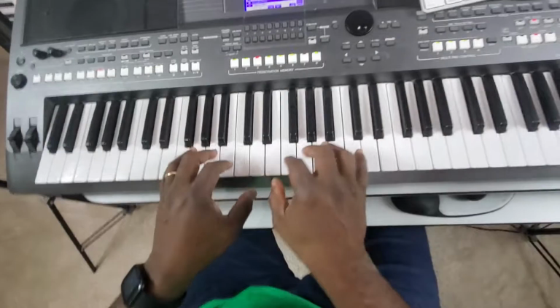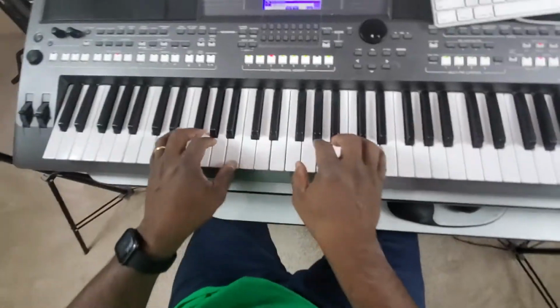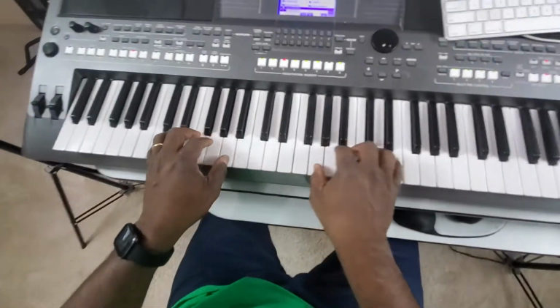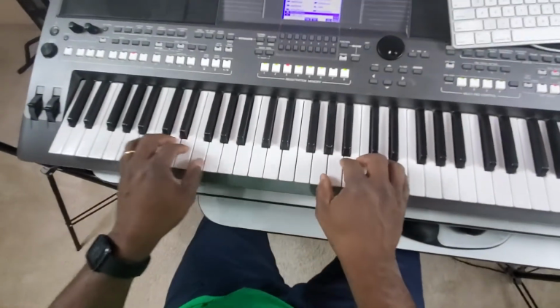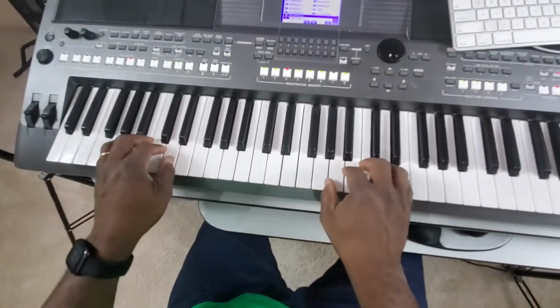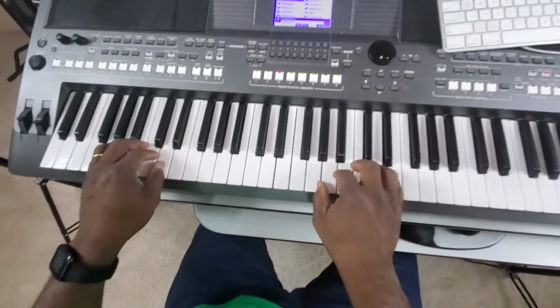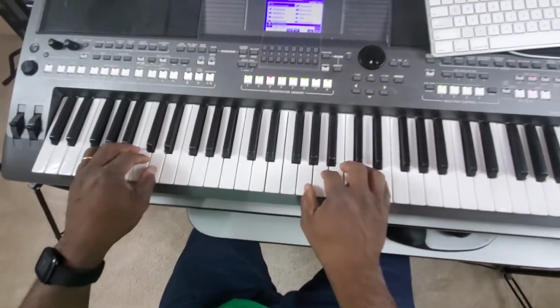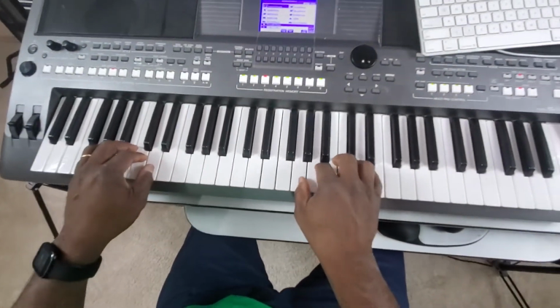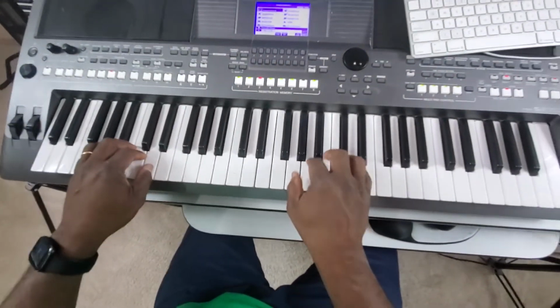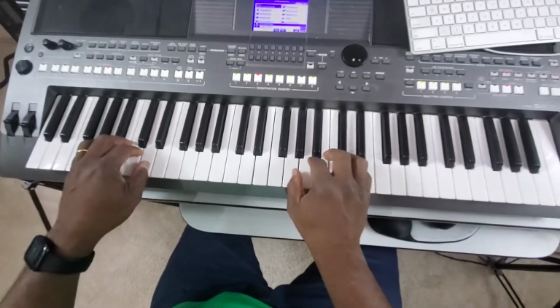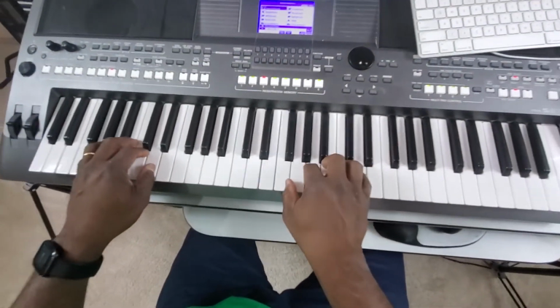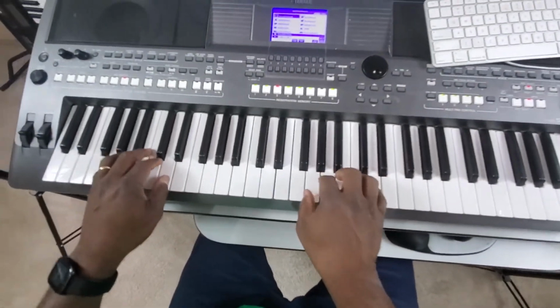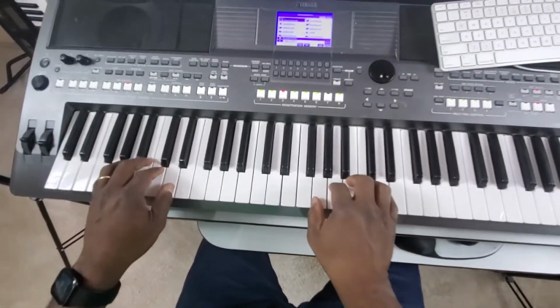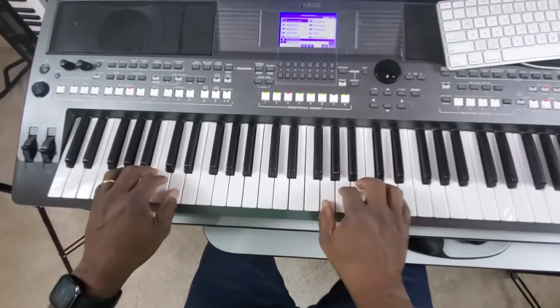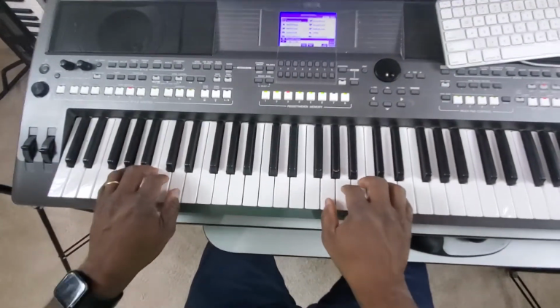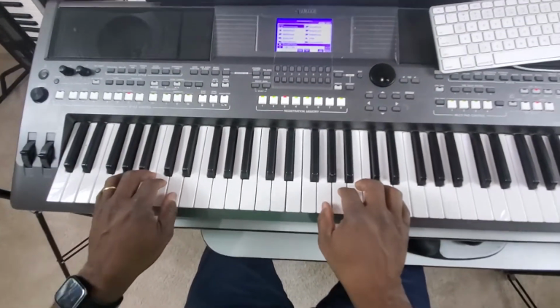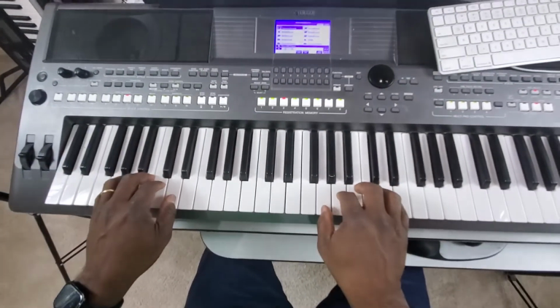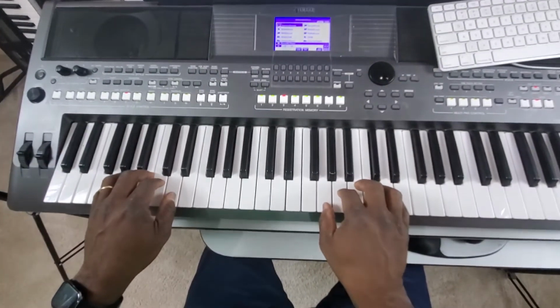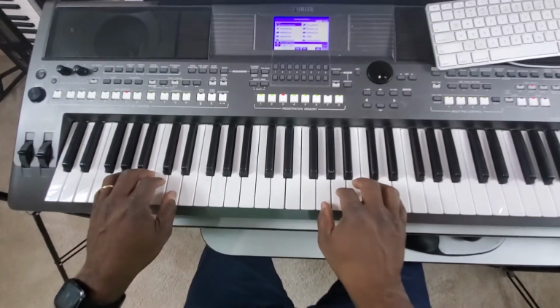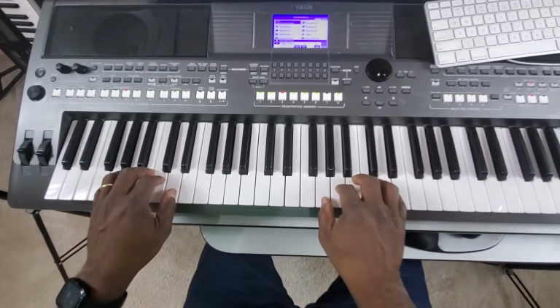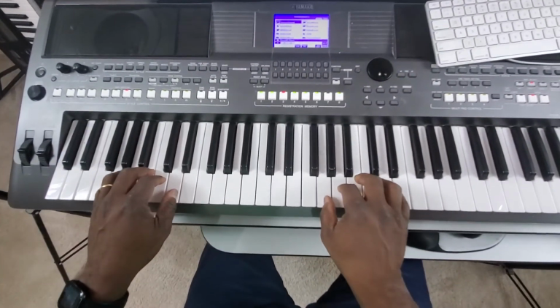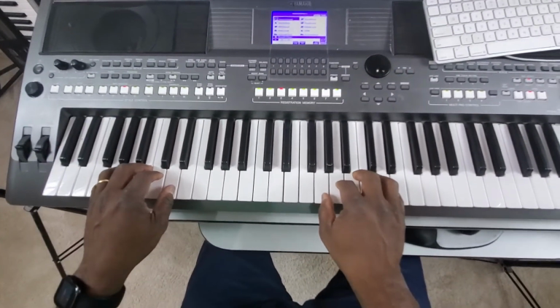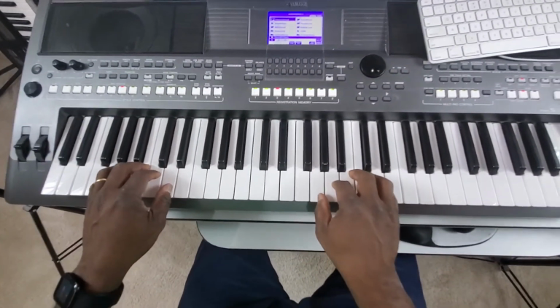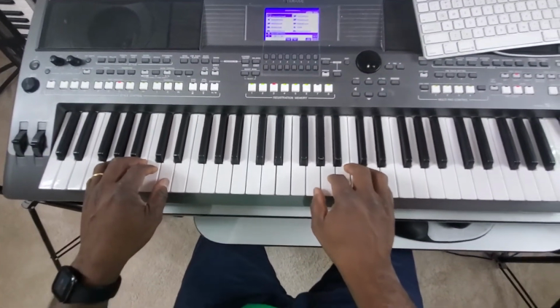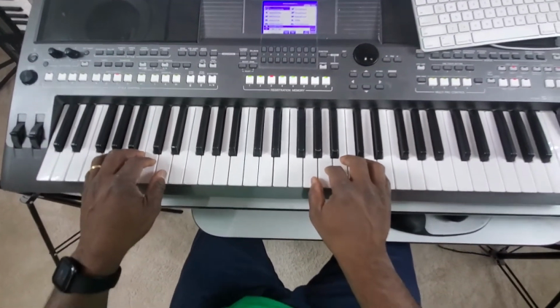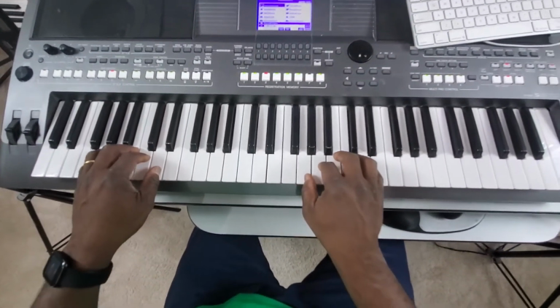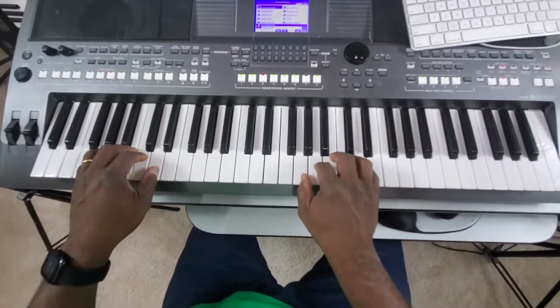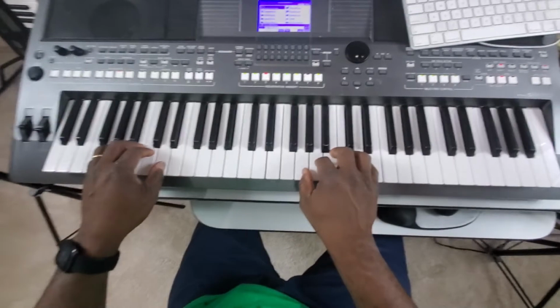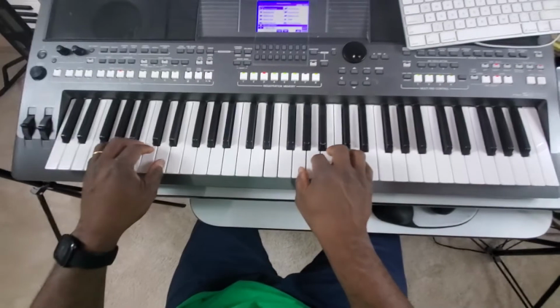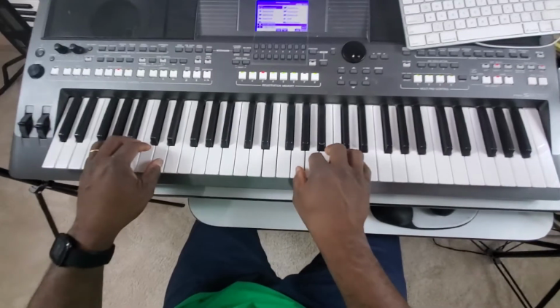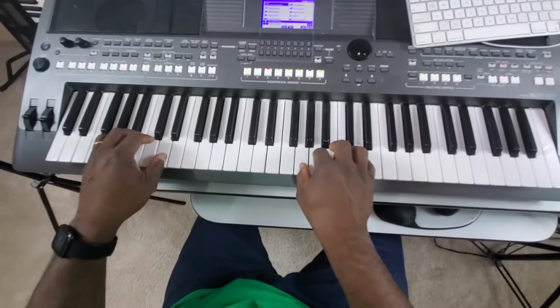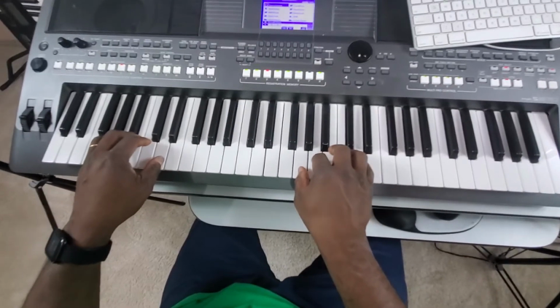Let's get started — let's hear the way this song sounds. We are still positioning our fingers in the G position. I'm going to play this song.